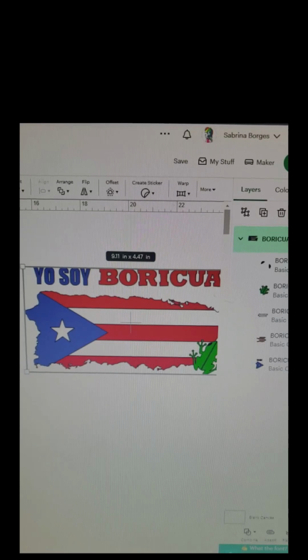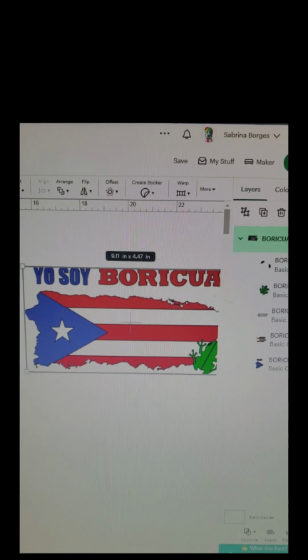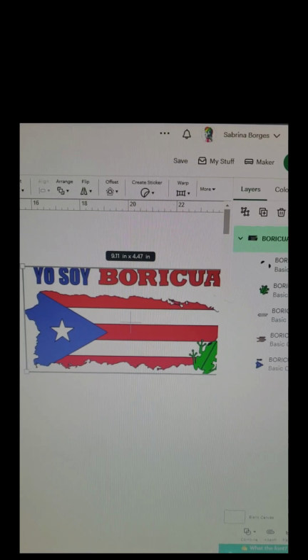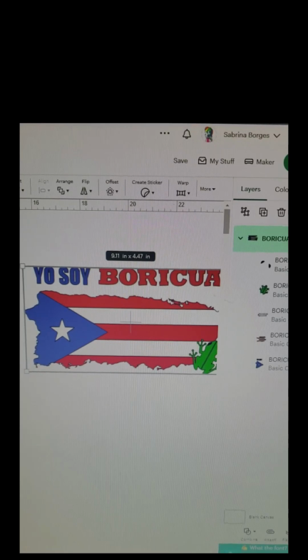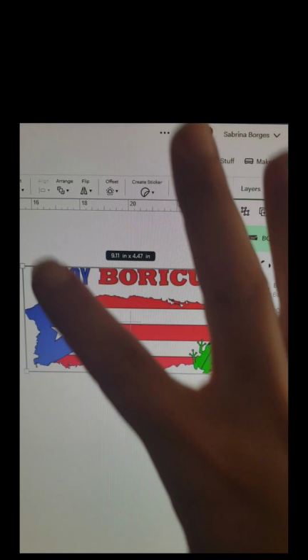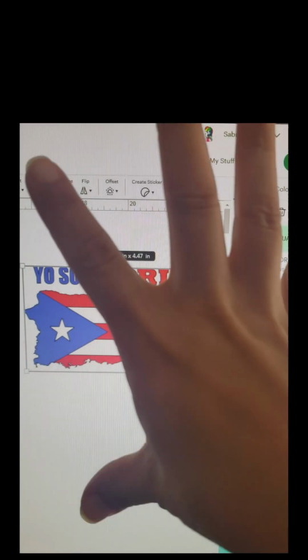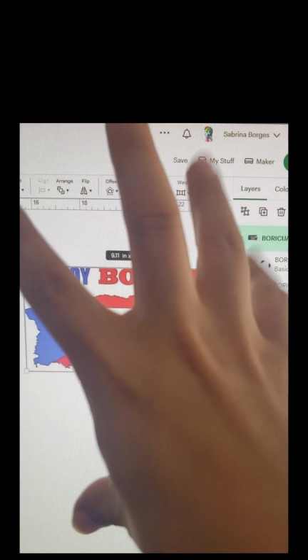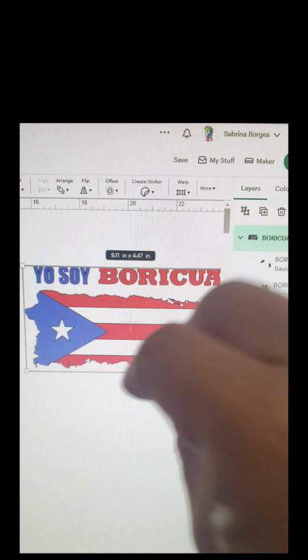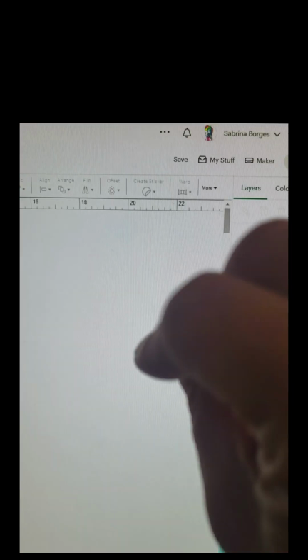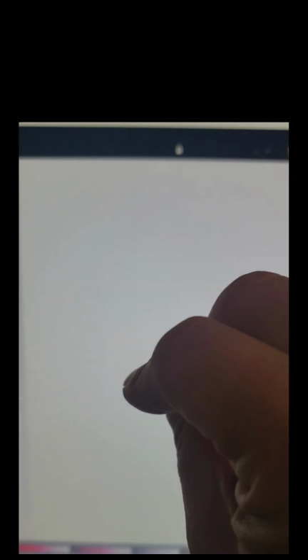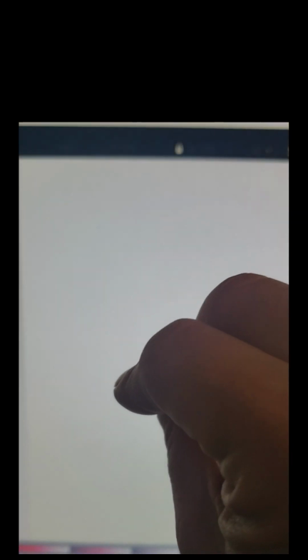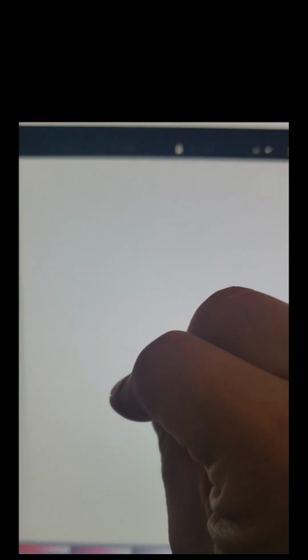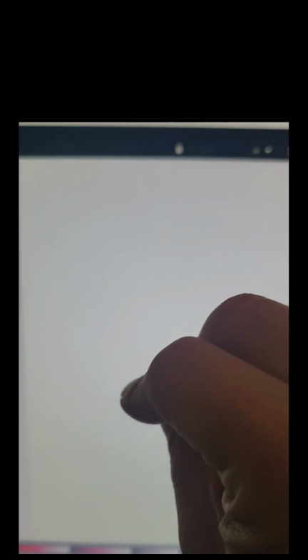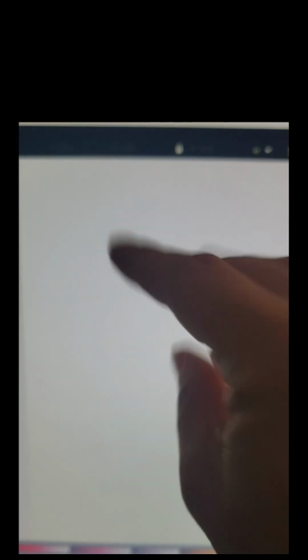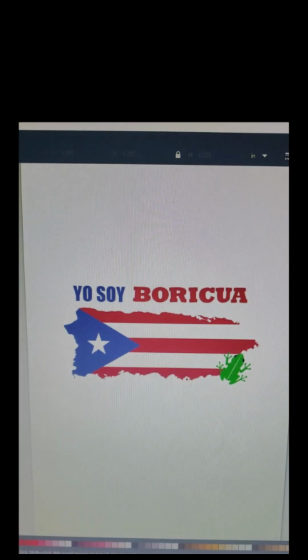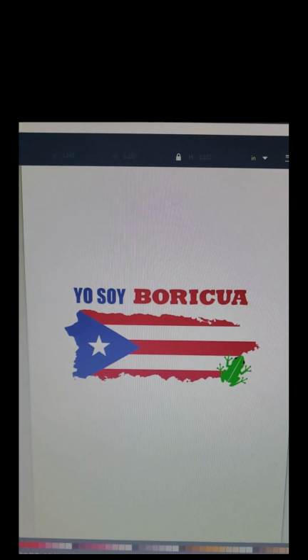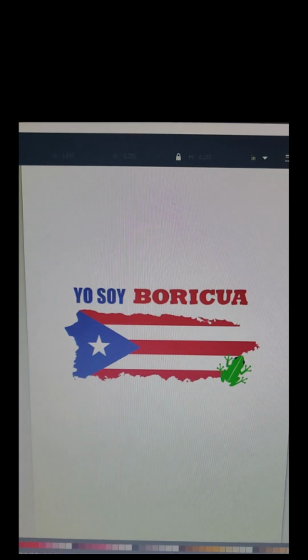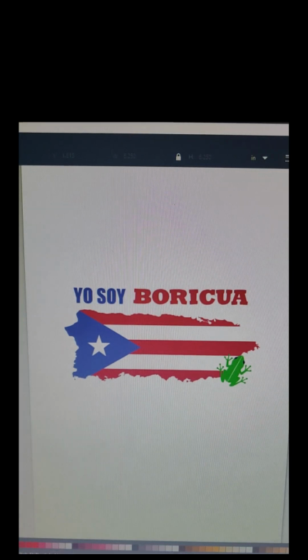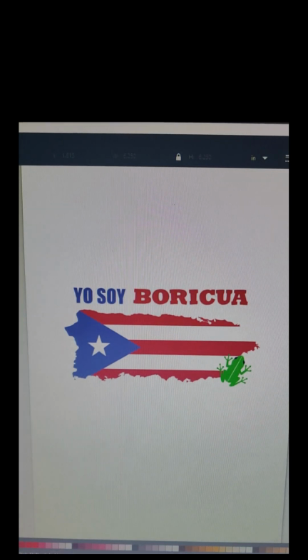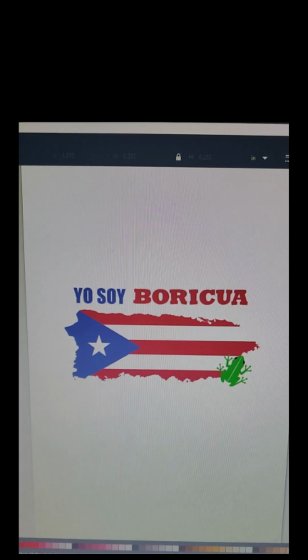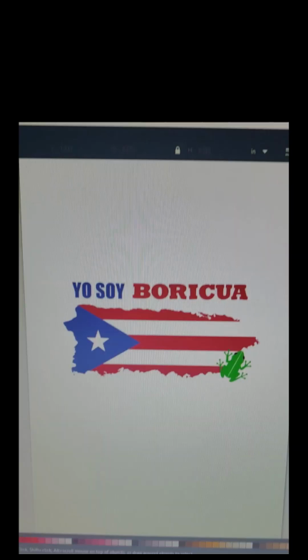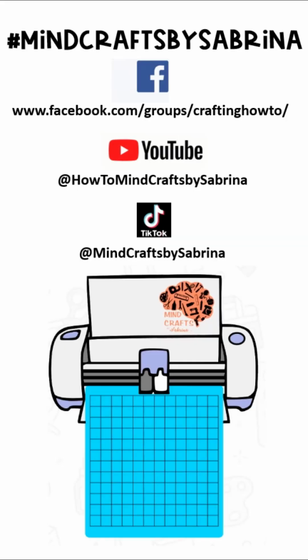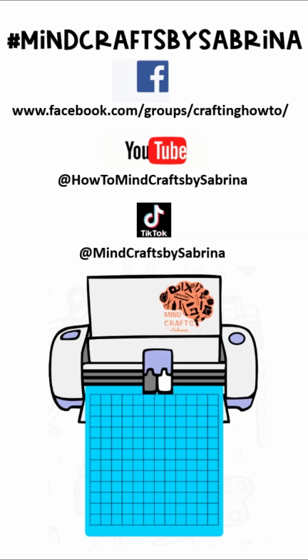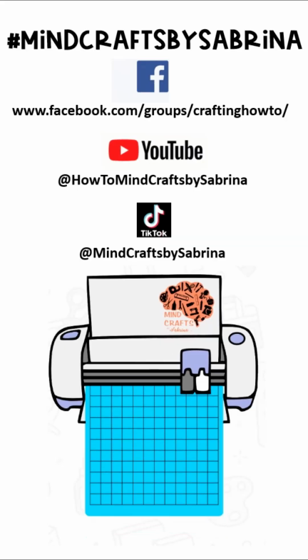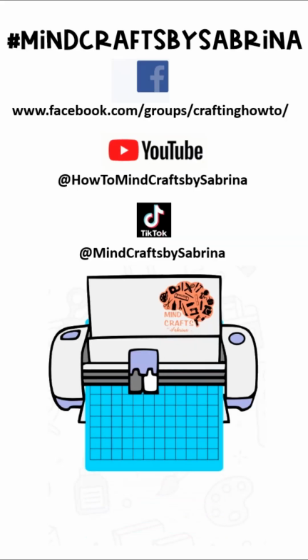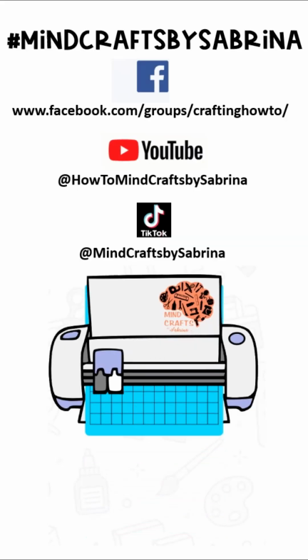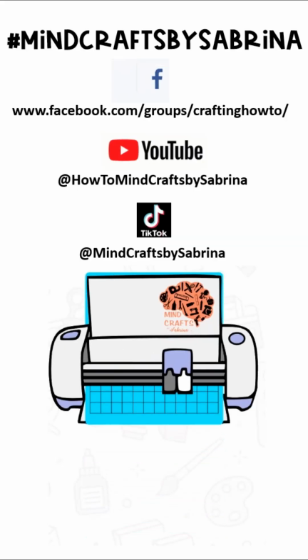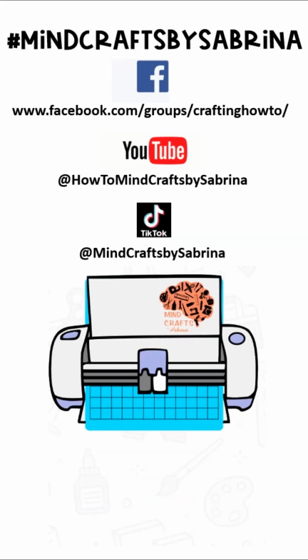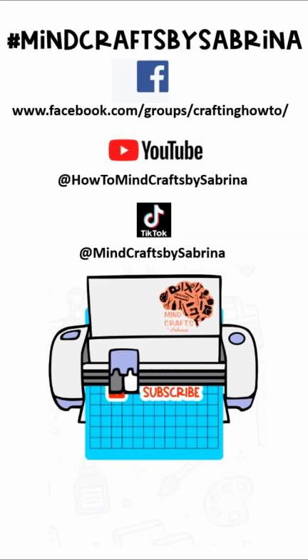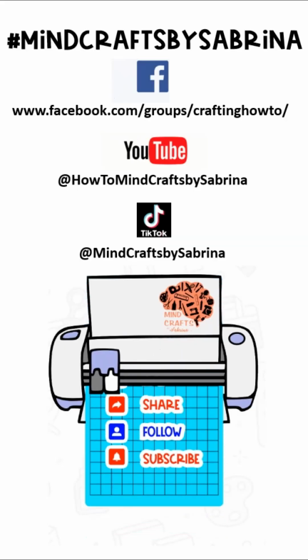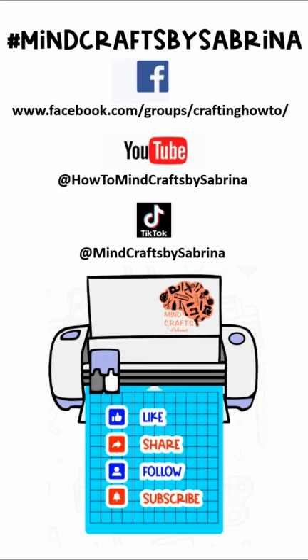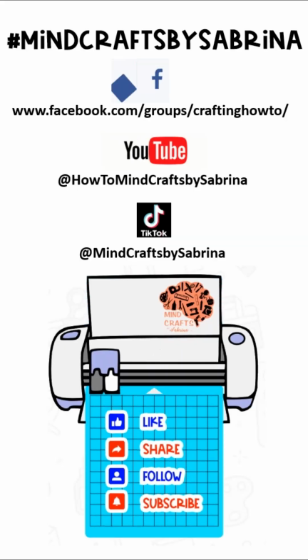So those are the three options for exporting your files from Cricut Design Space. If this was helpful, don't forget to like, share, follow, and subscribe.